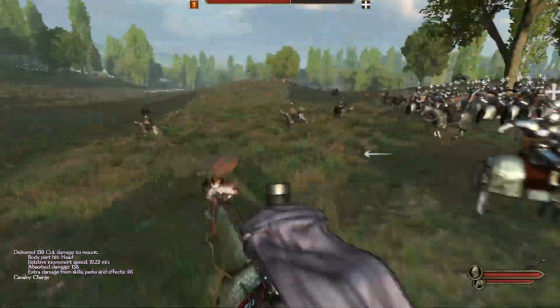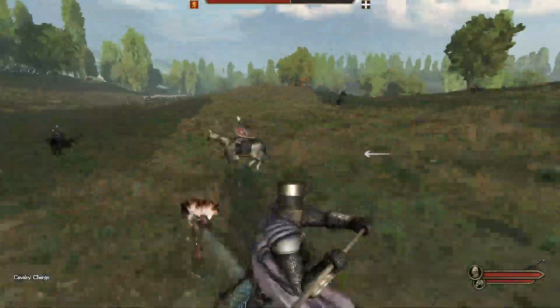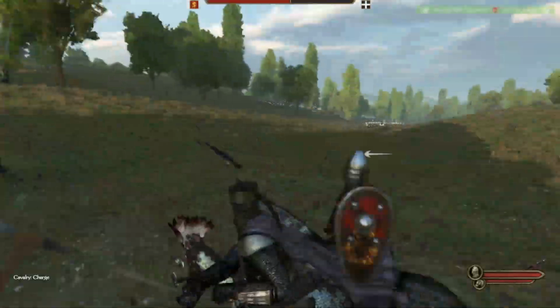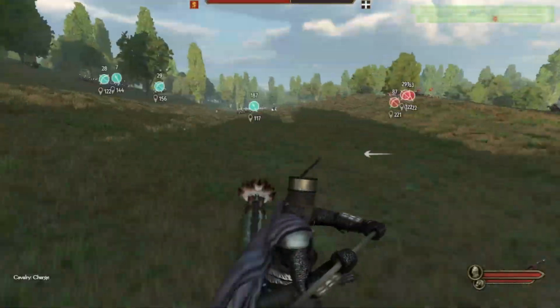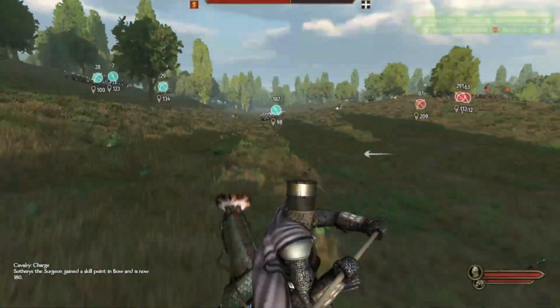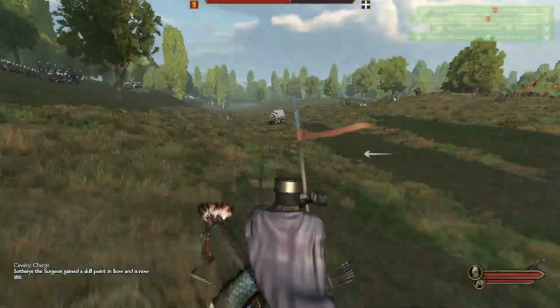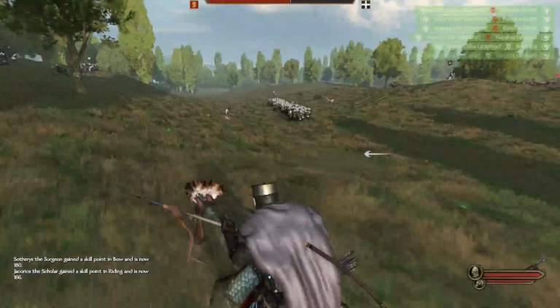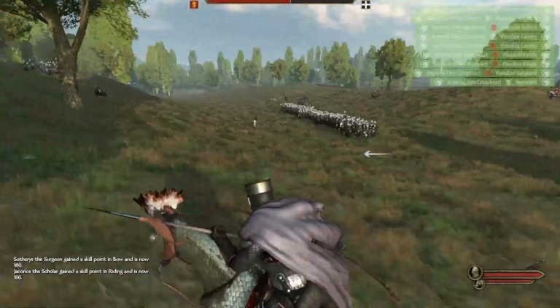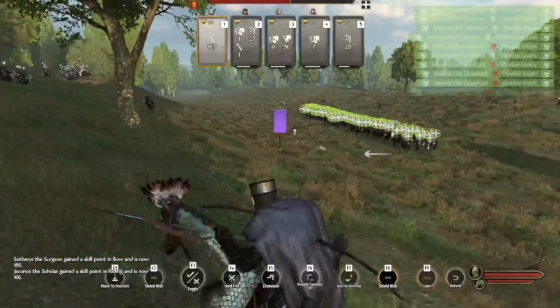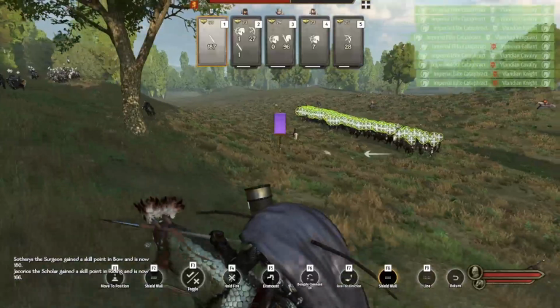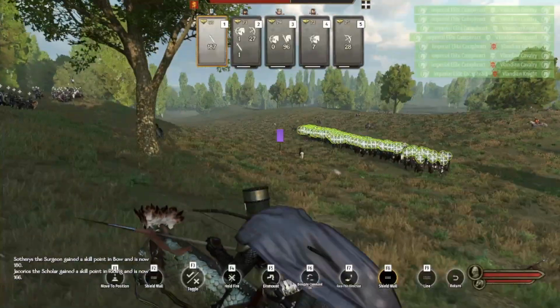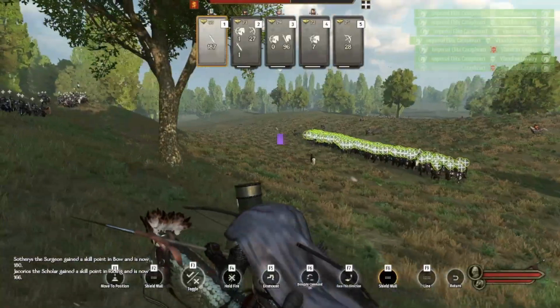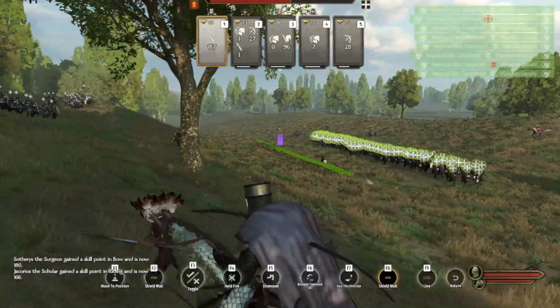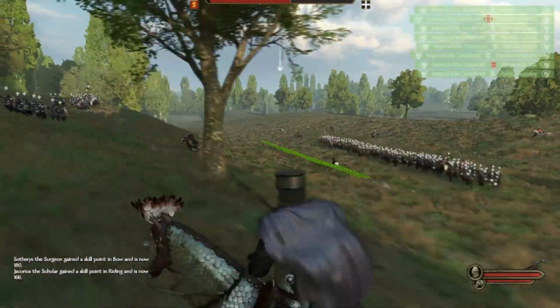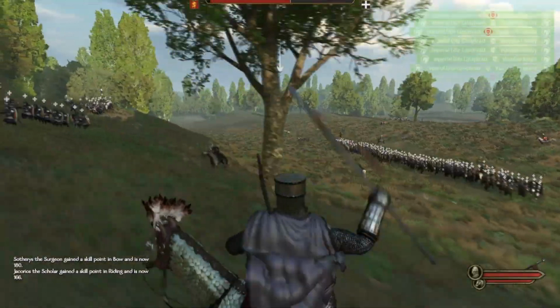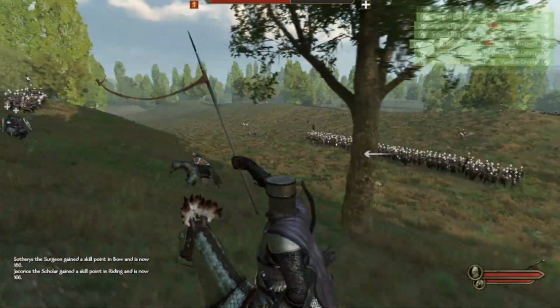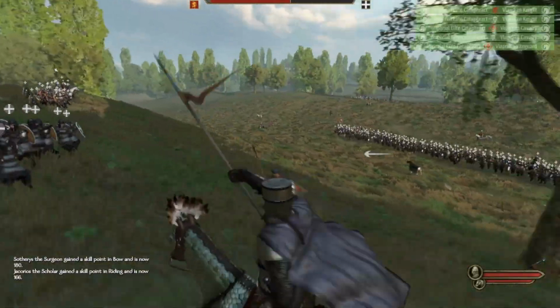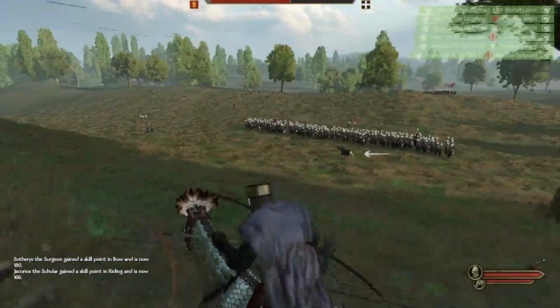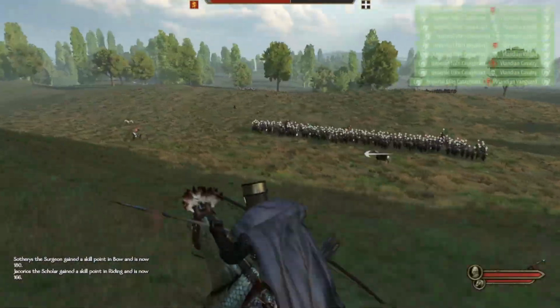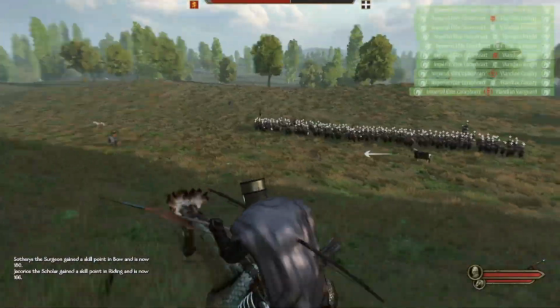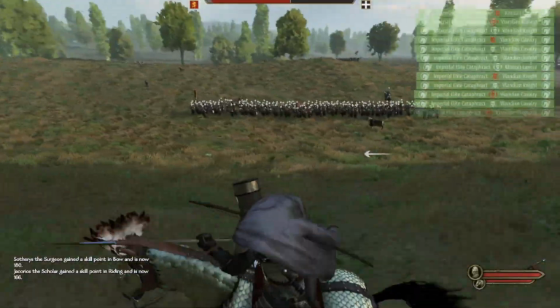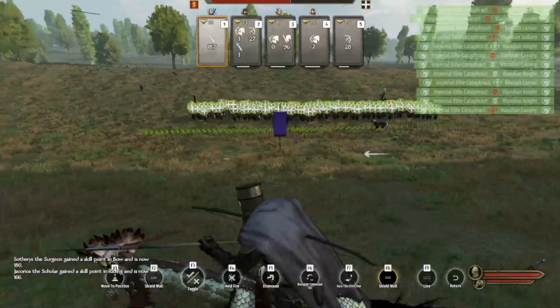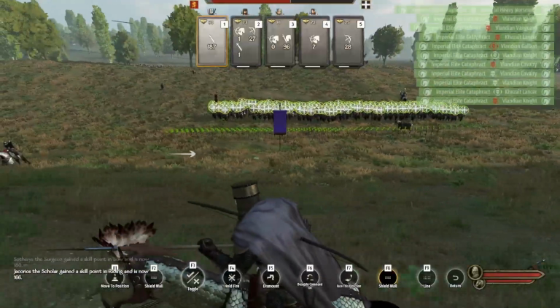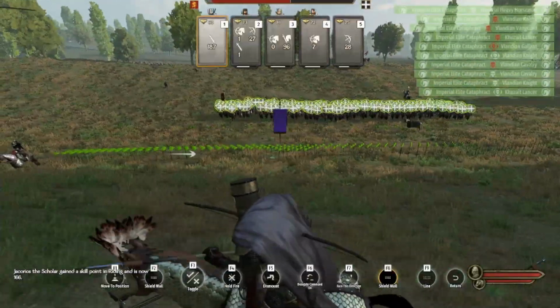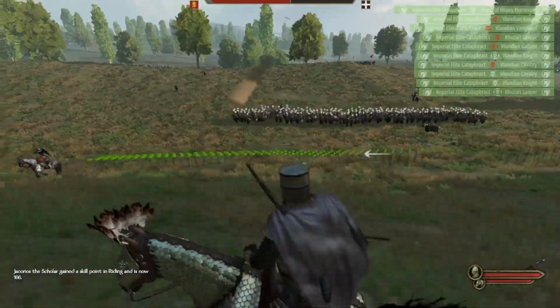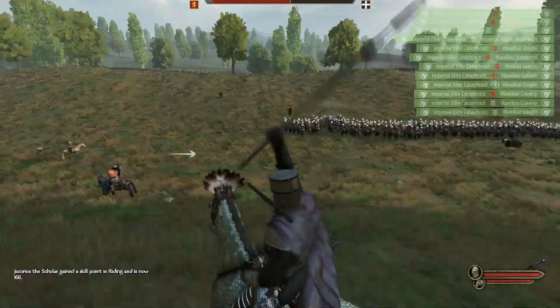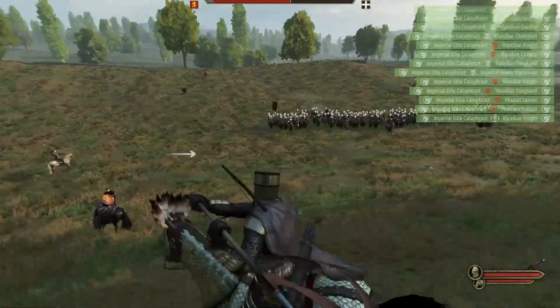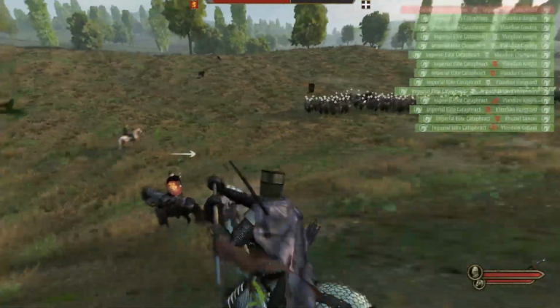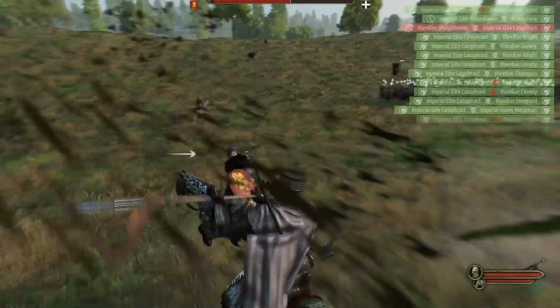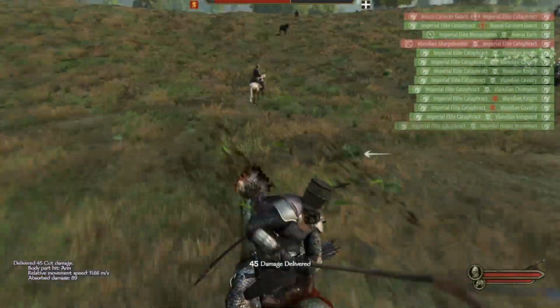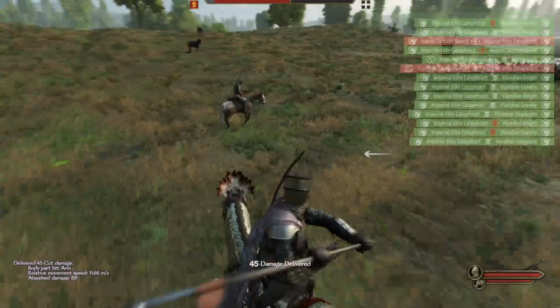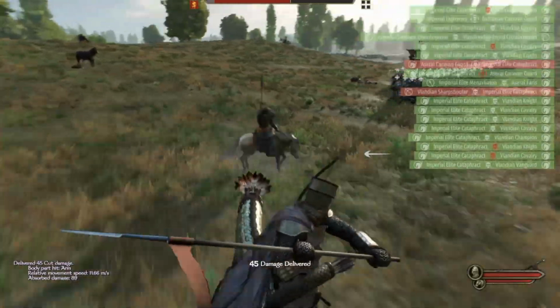I move my shield wall back to try and bait the enemy to charge, as they aren't crossing over the peak of the hill. My archers cannot see them from where they are.